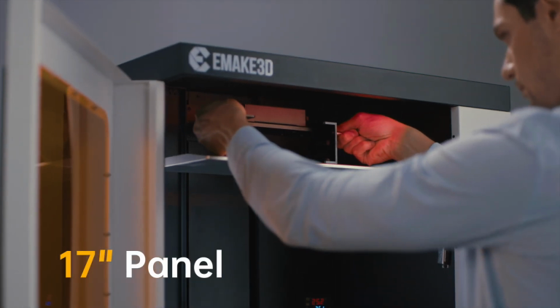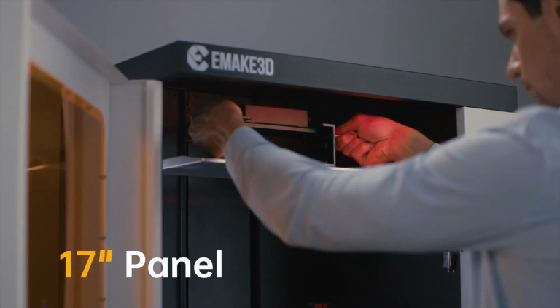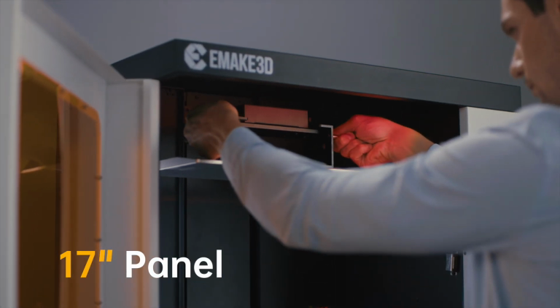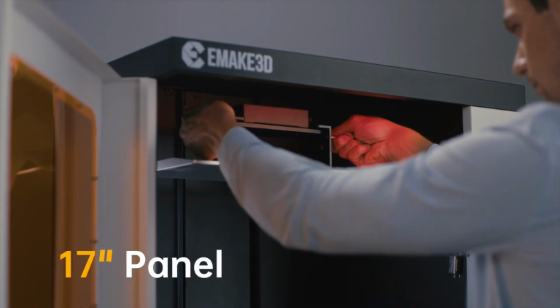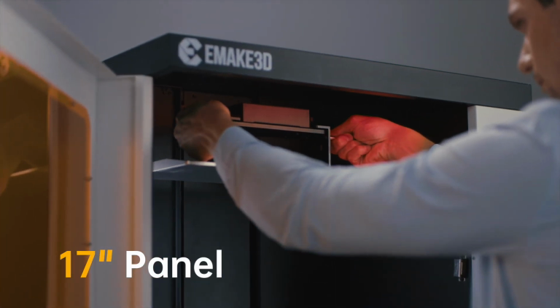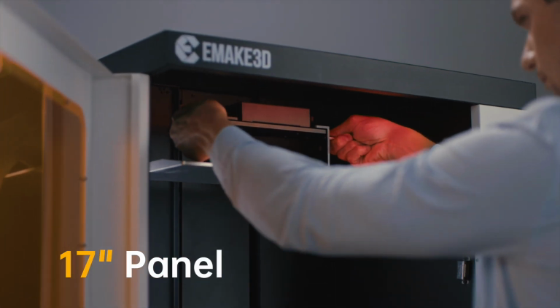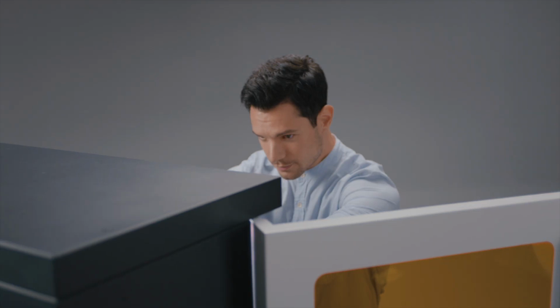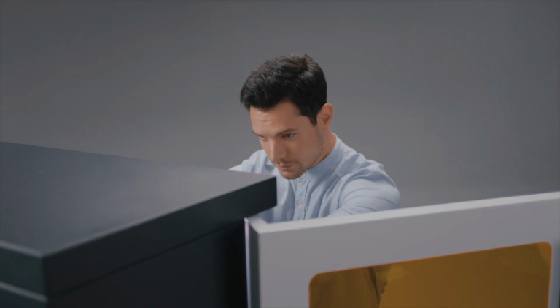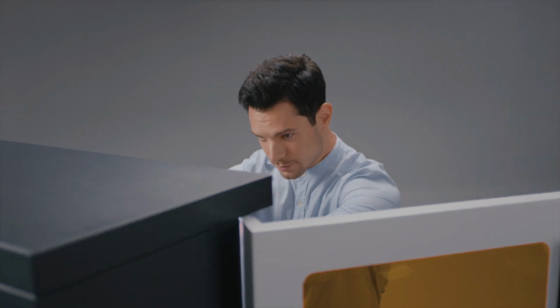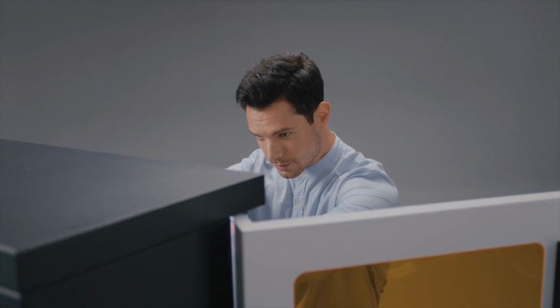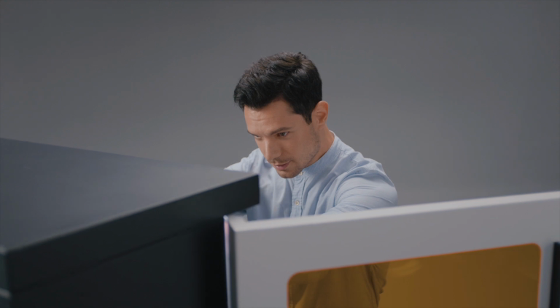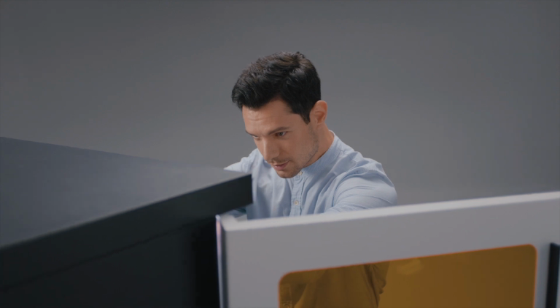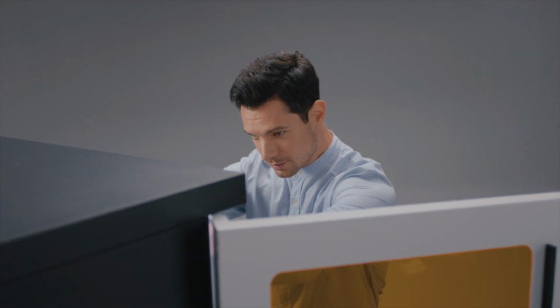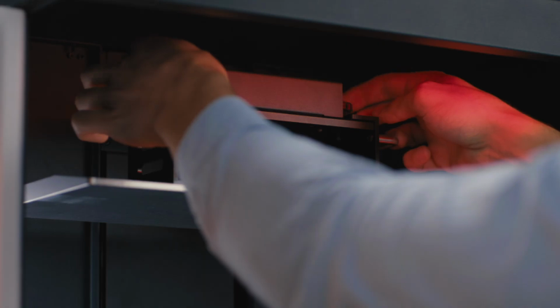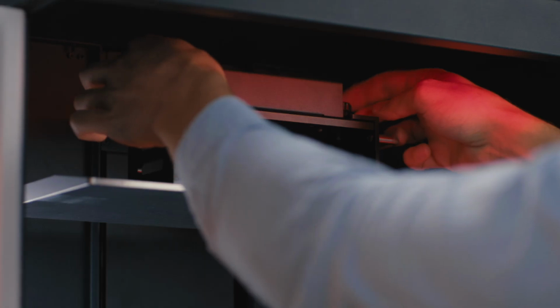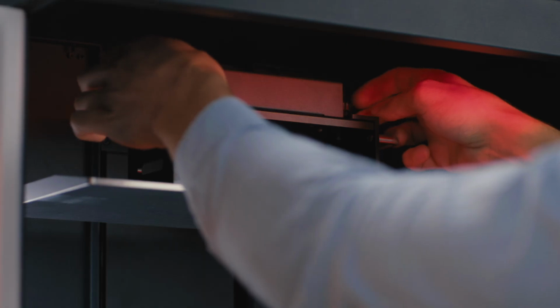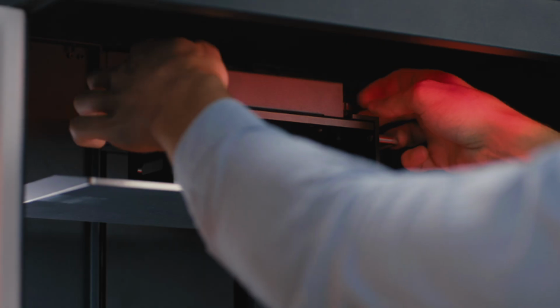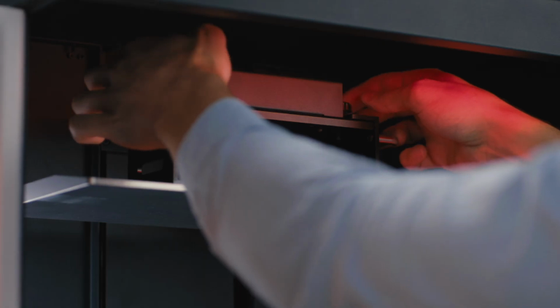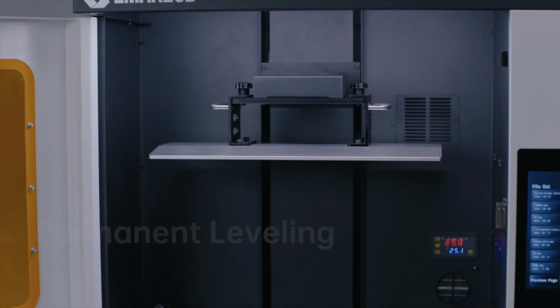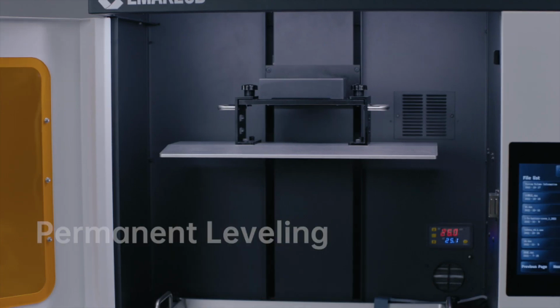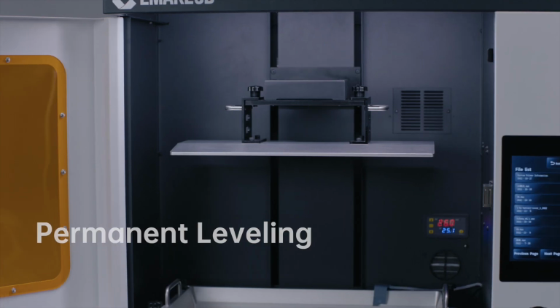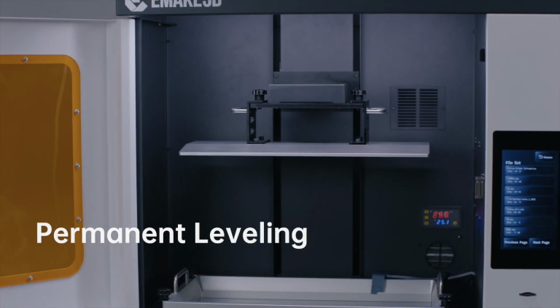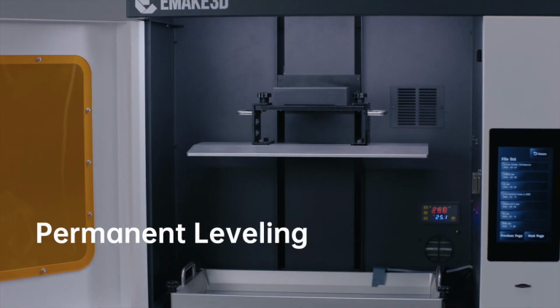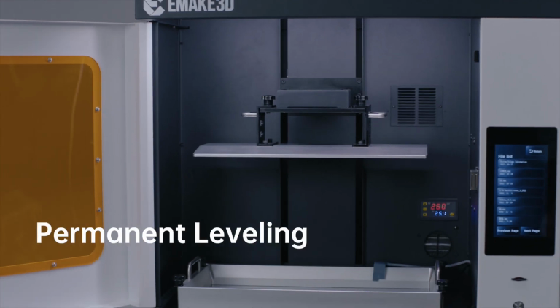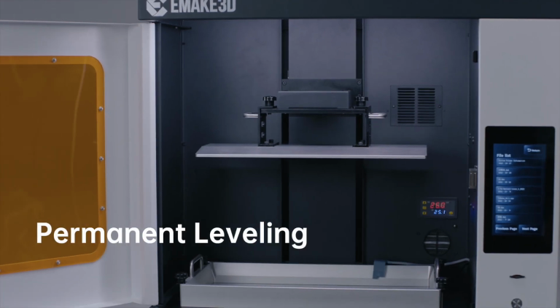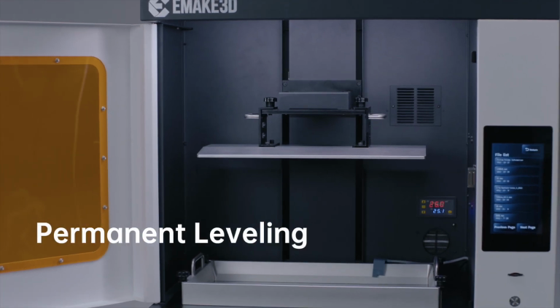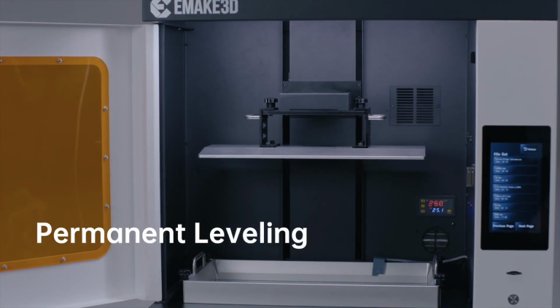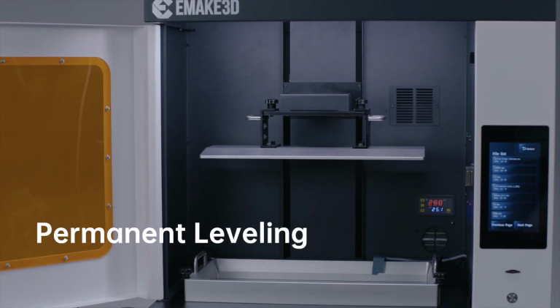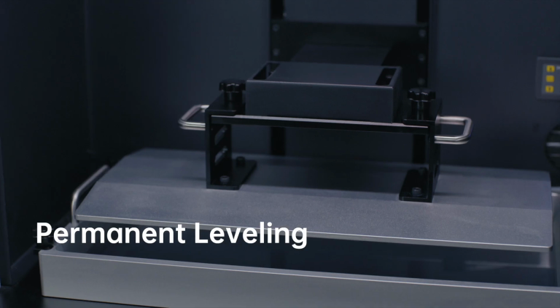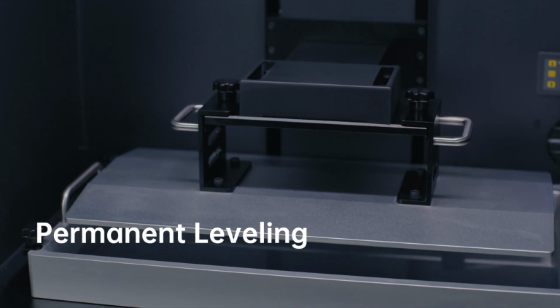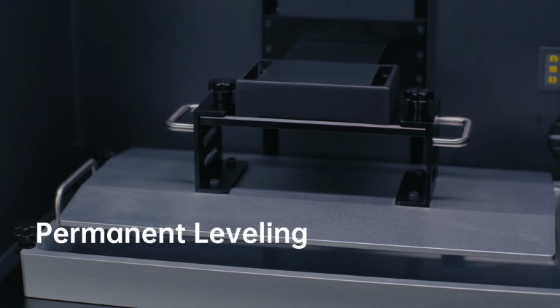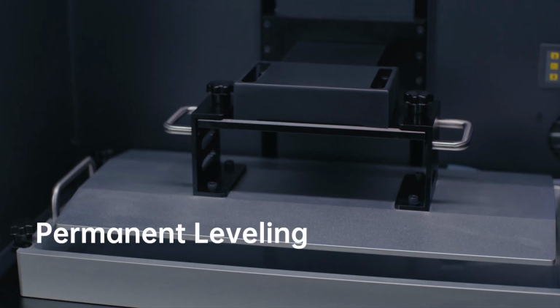With permanent leveling, you don't have to worry about manually leveling like curing equipment ever again.